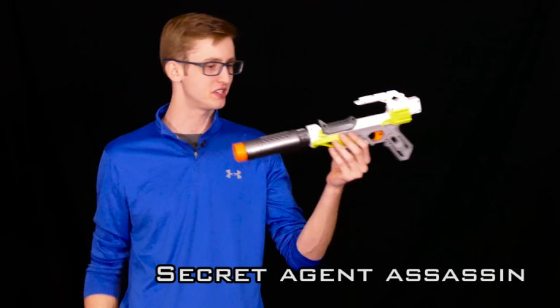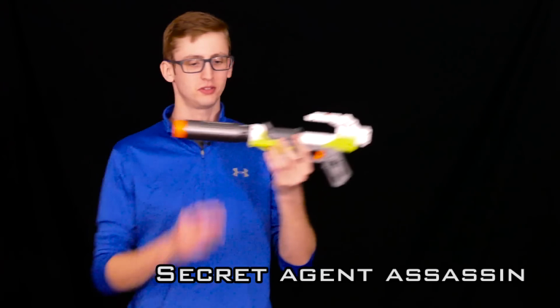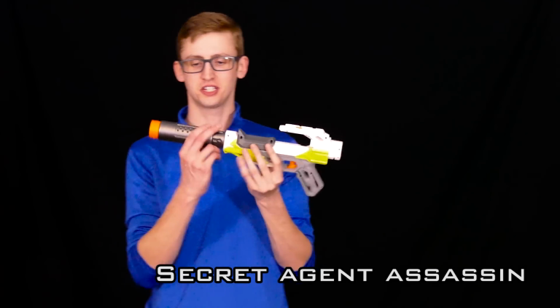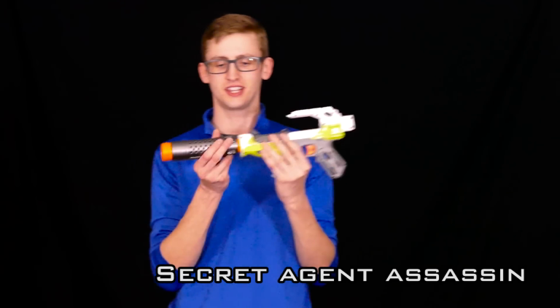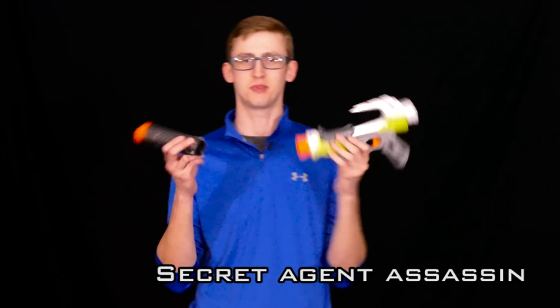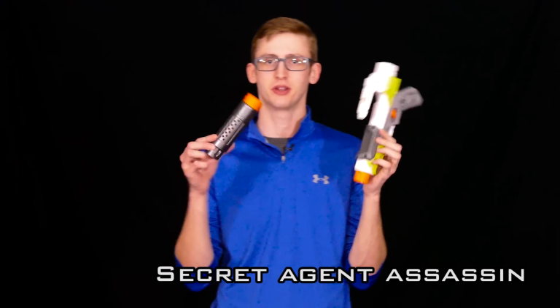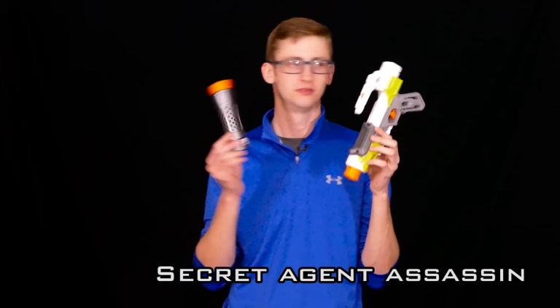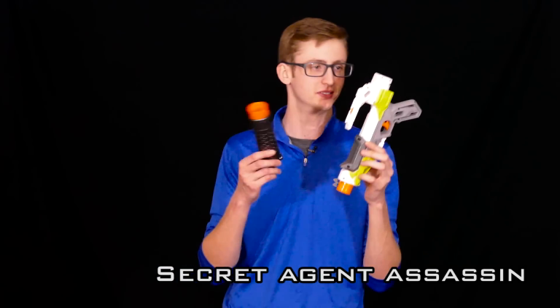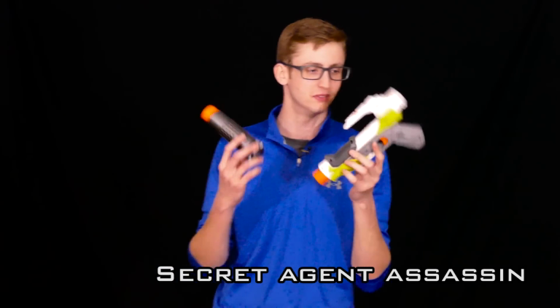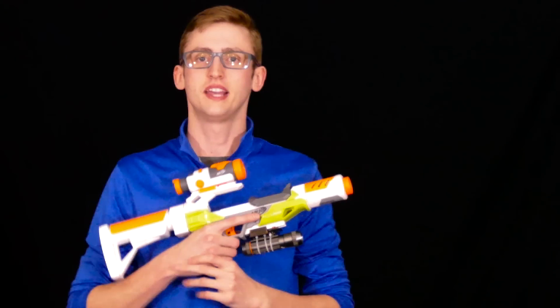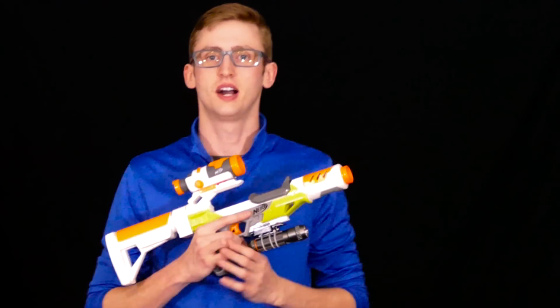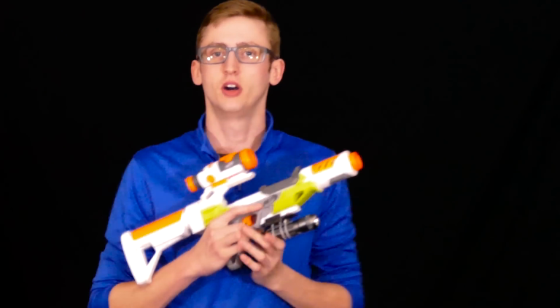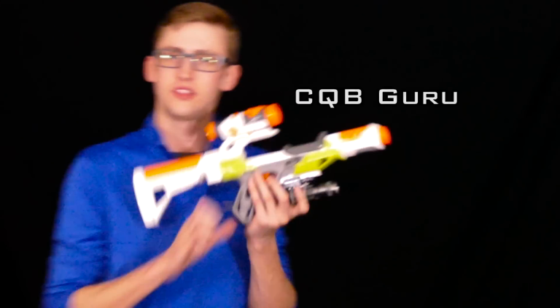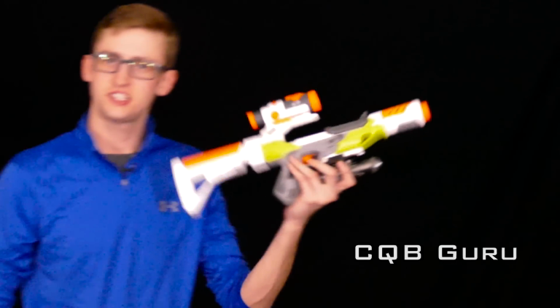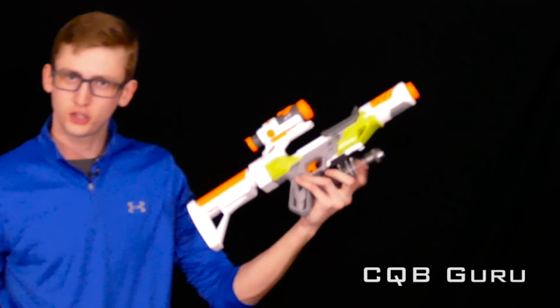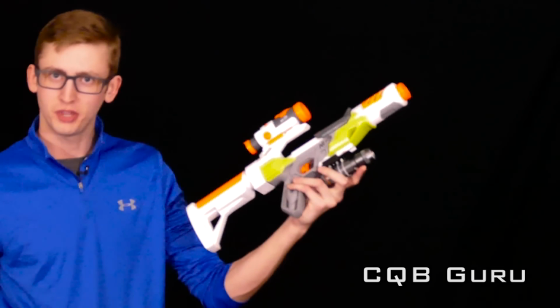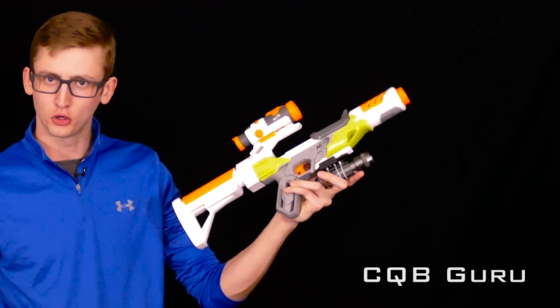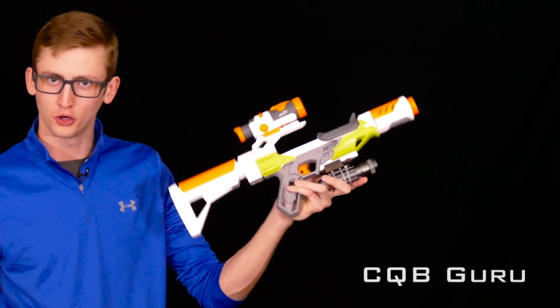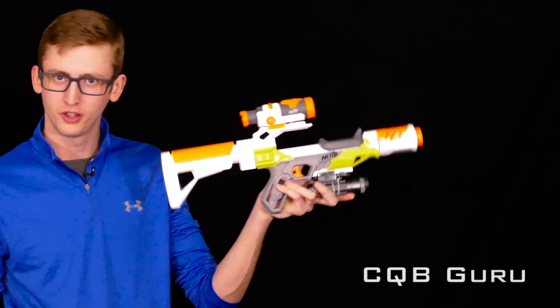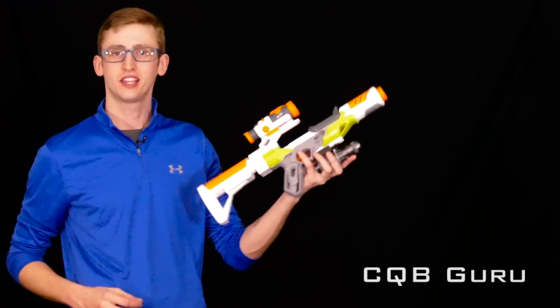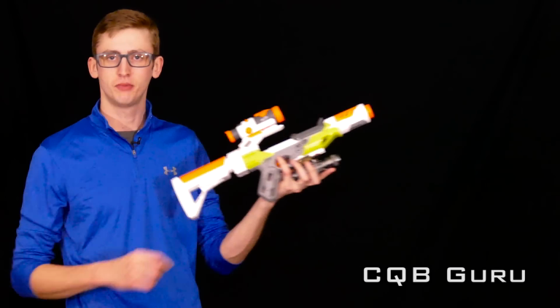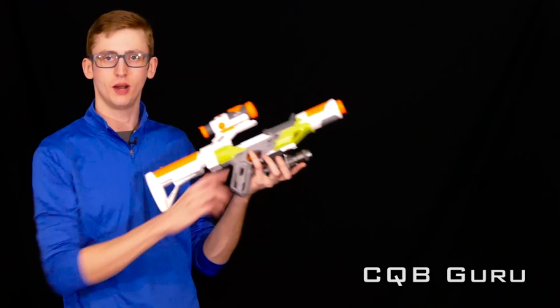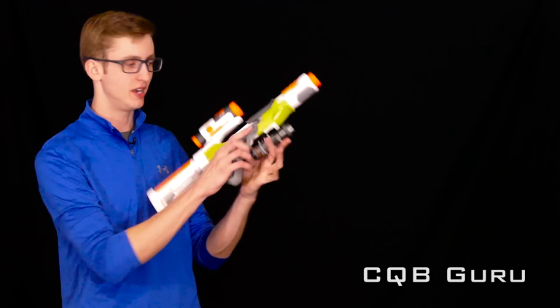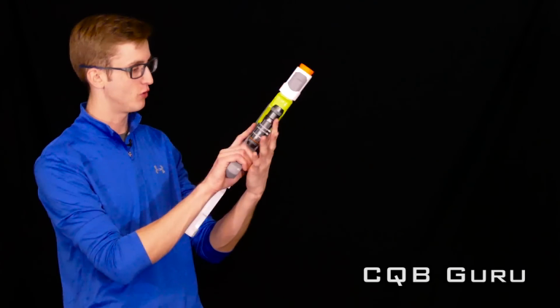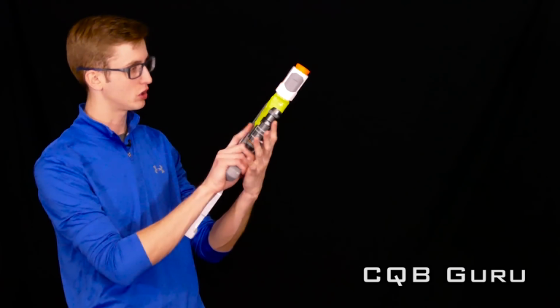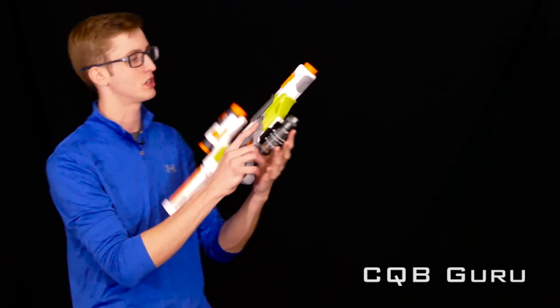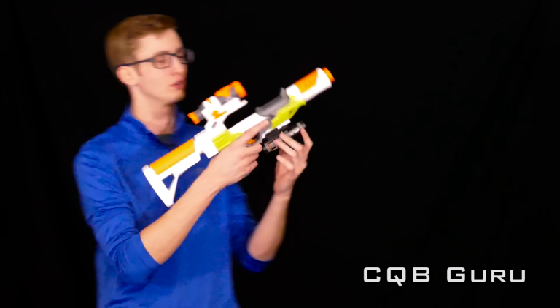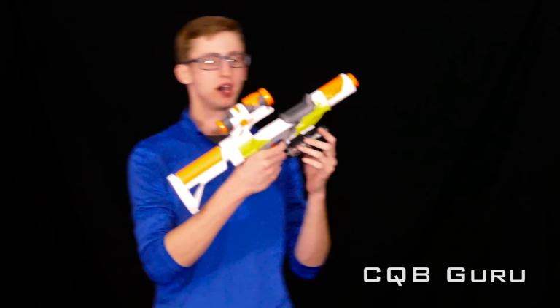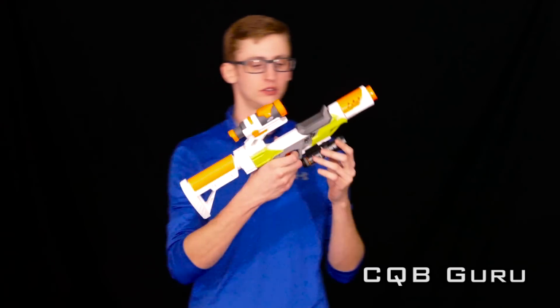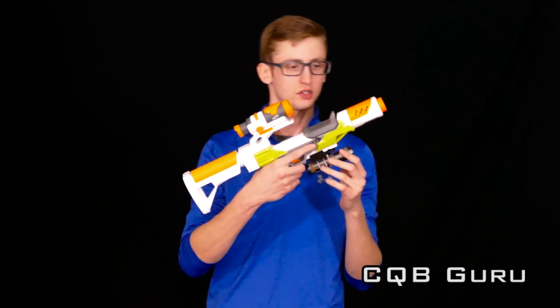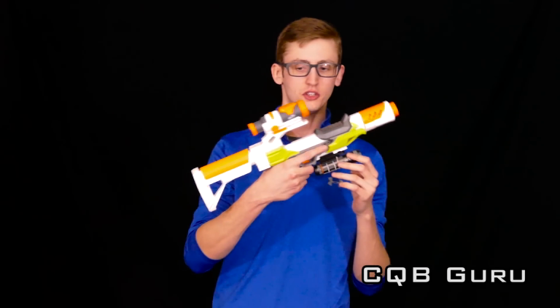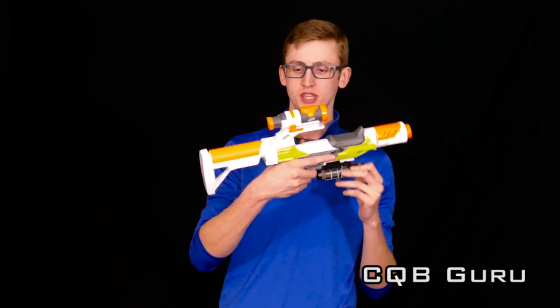Pretty simple, just the Spectre barrel, but you know. The next combo: the CQB Guru. The combo optimized for close quarters battle, of course — CQB.